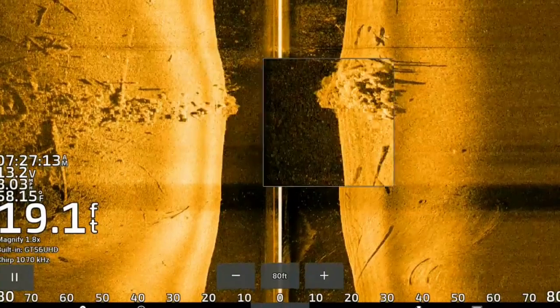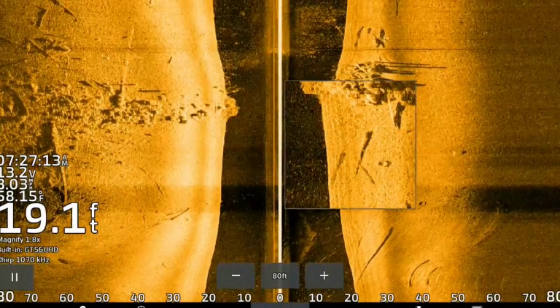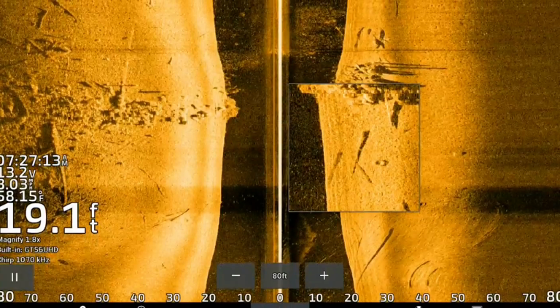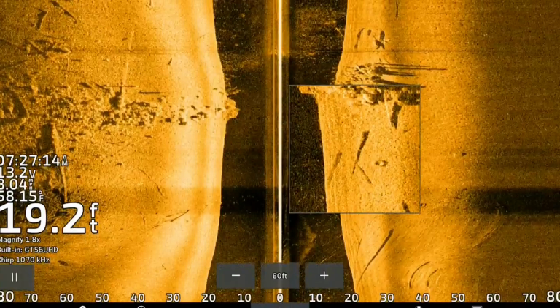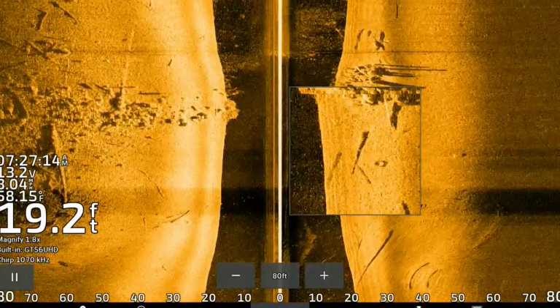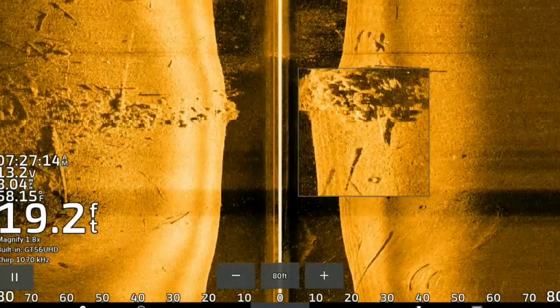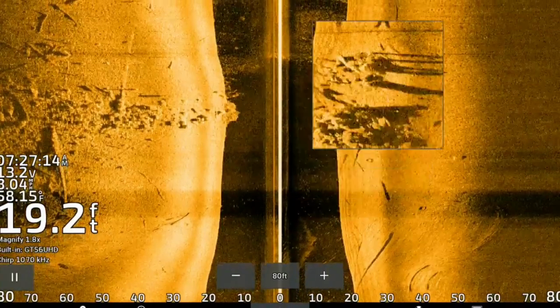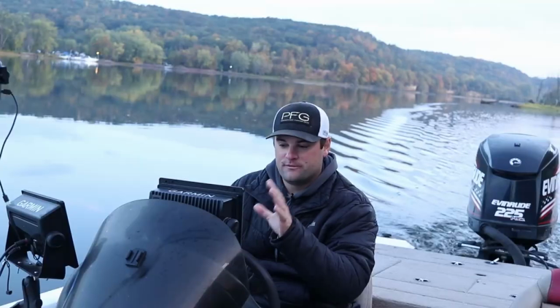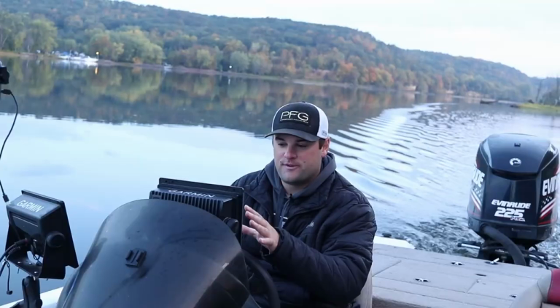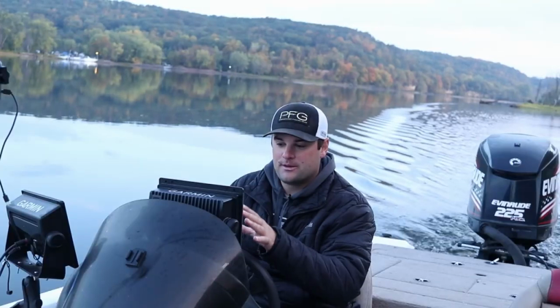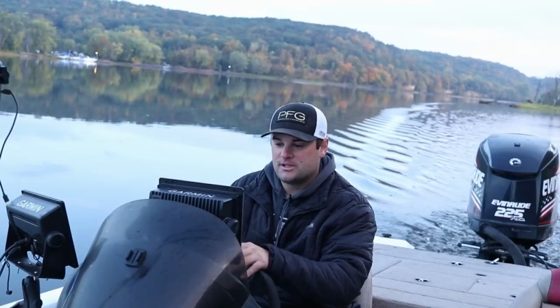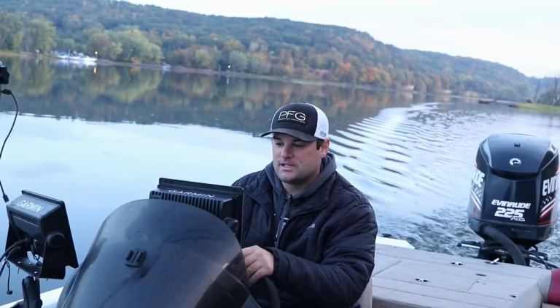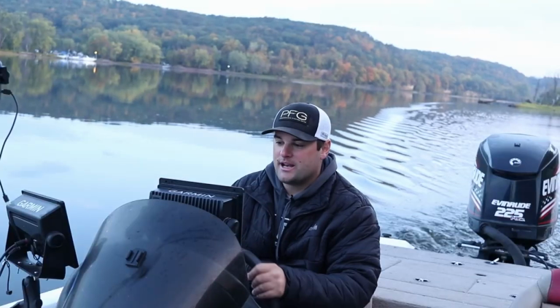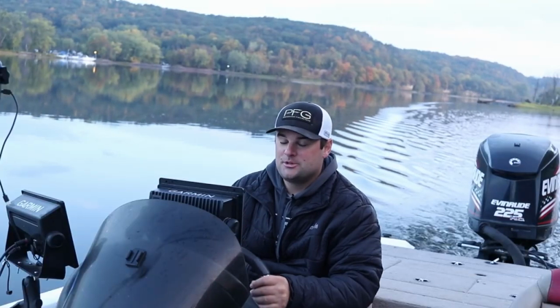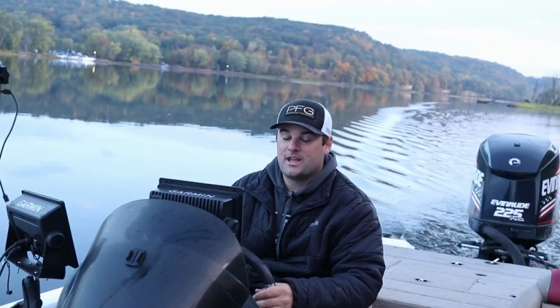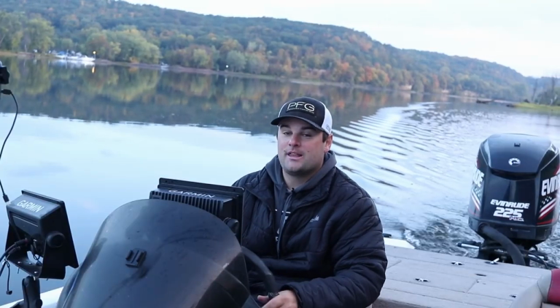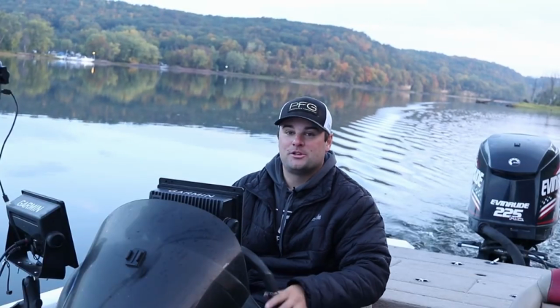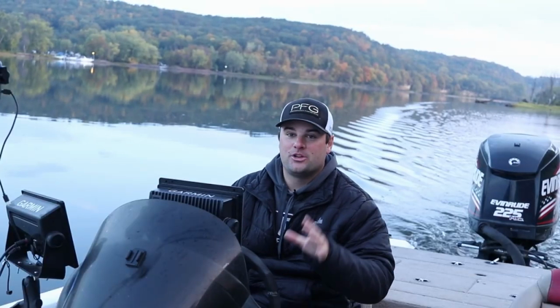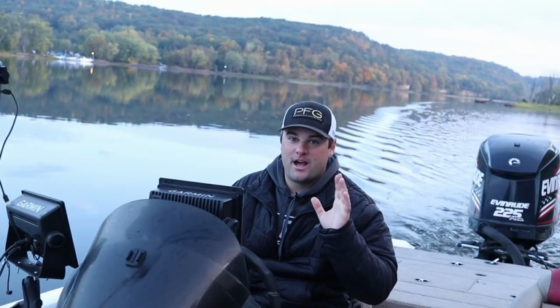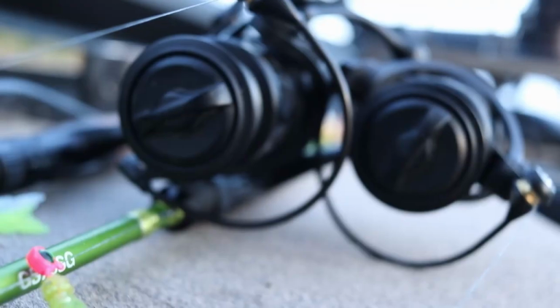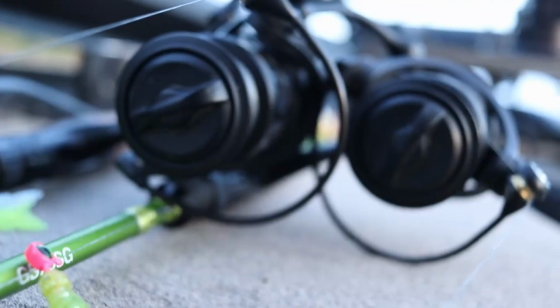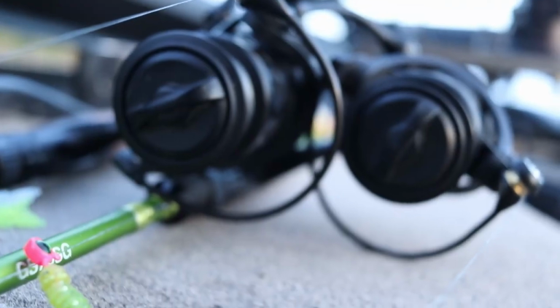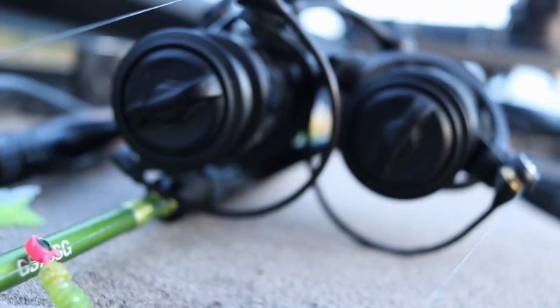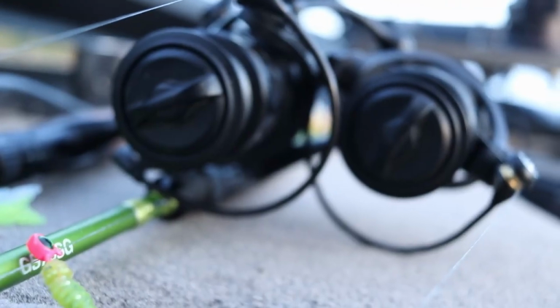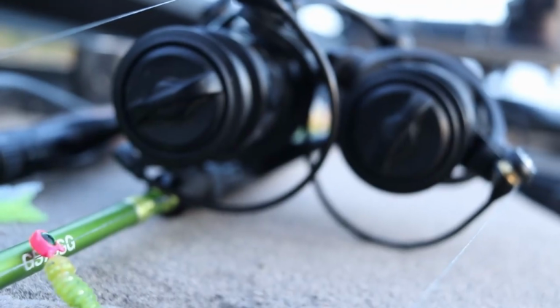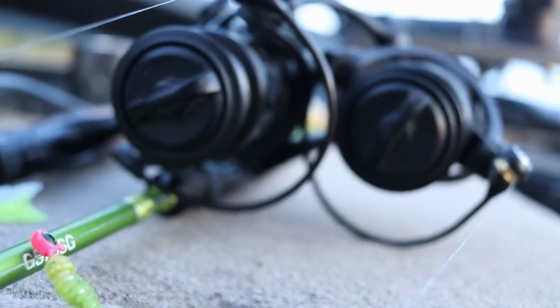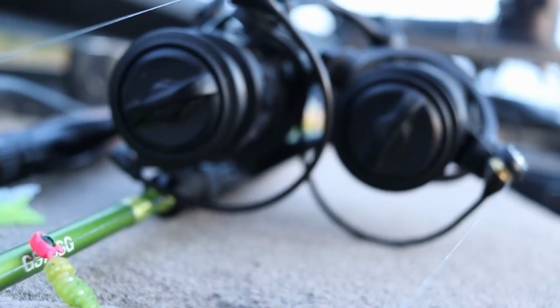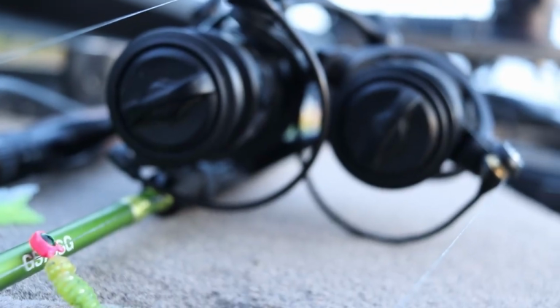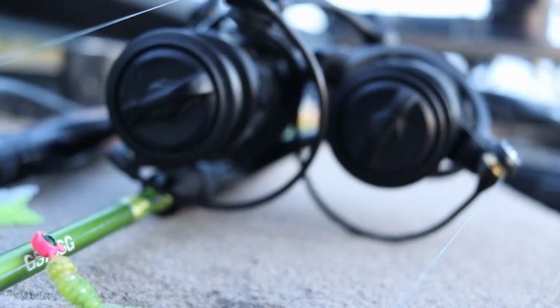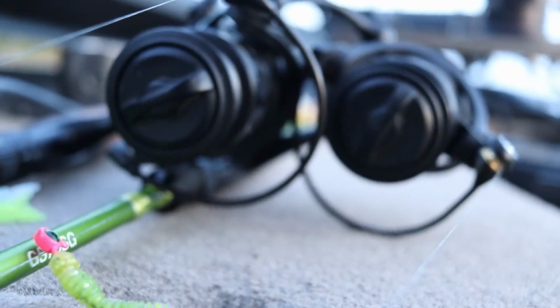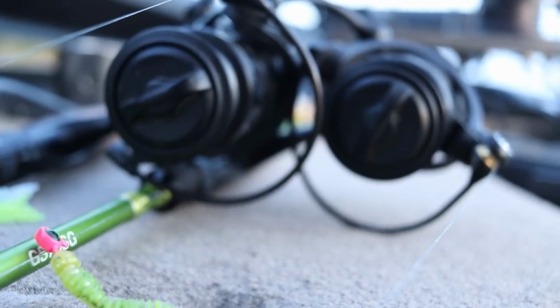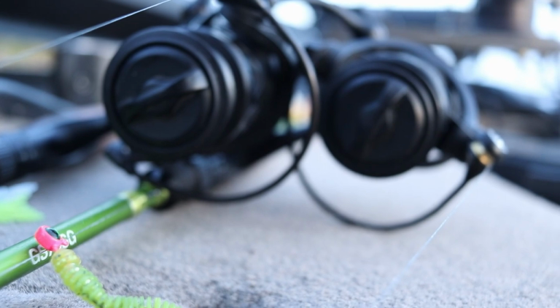We're going to run down river, find them with the side imaging, and I'm going to show you how to tie on the double jig setup.